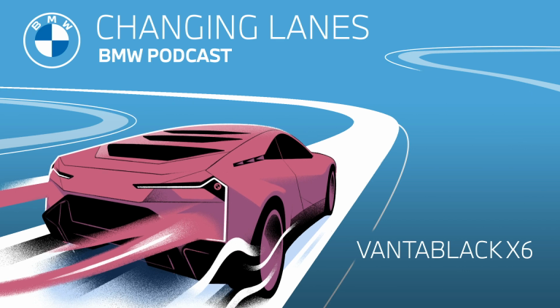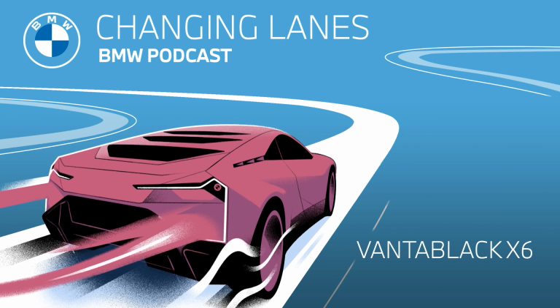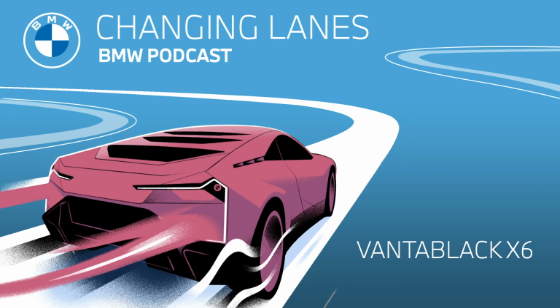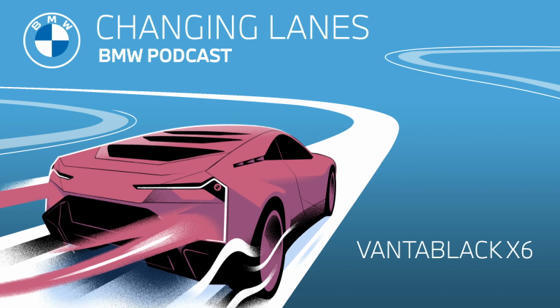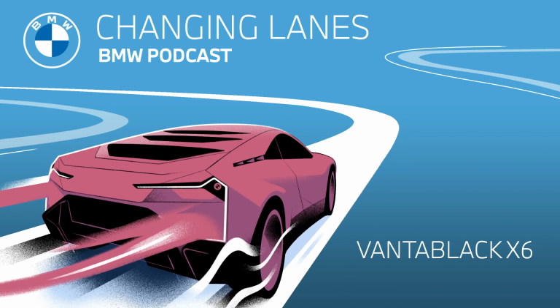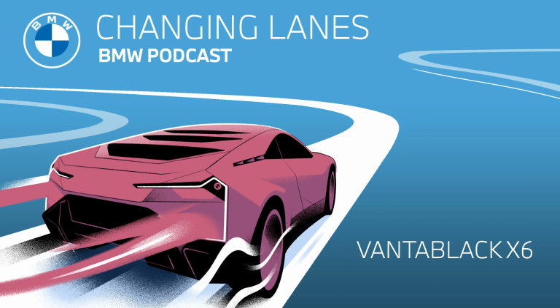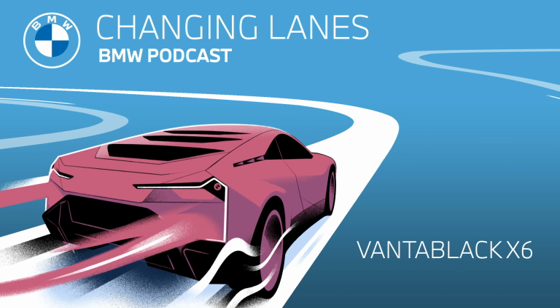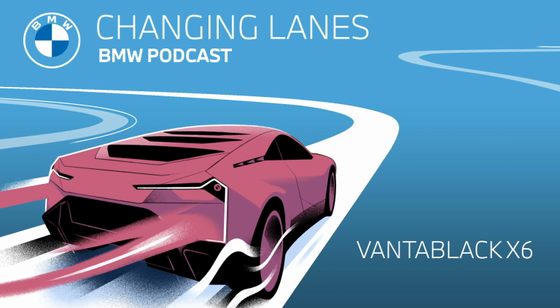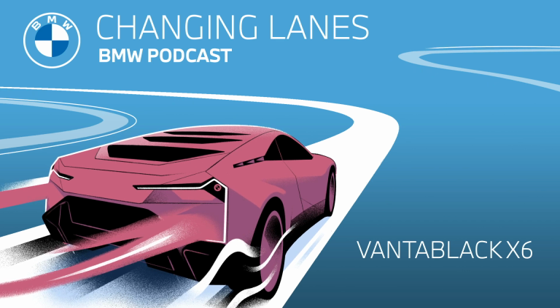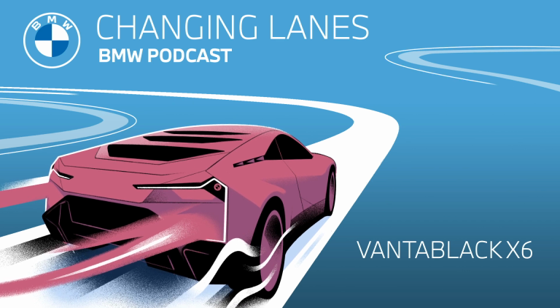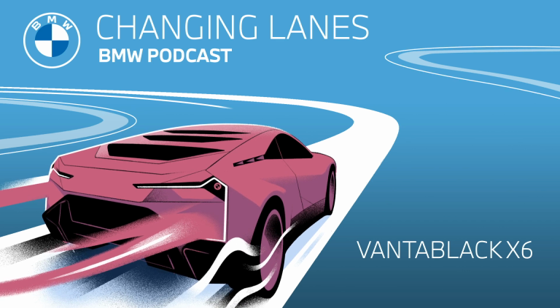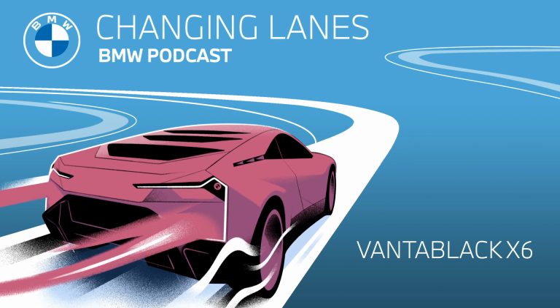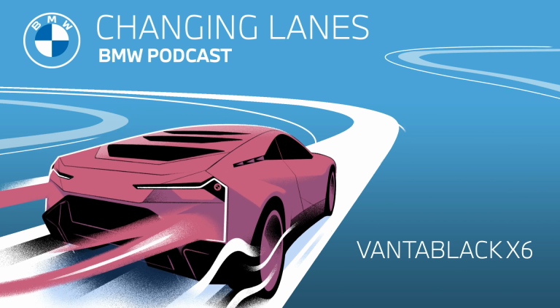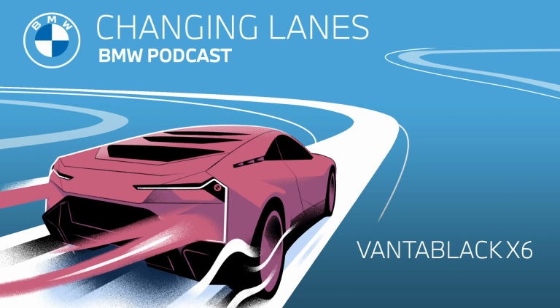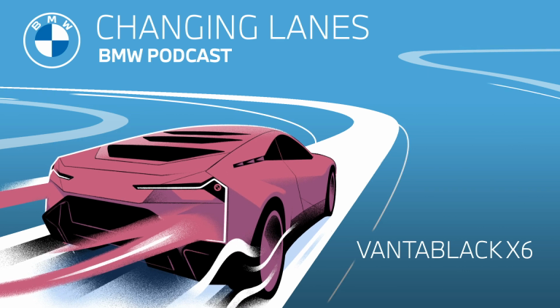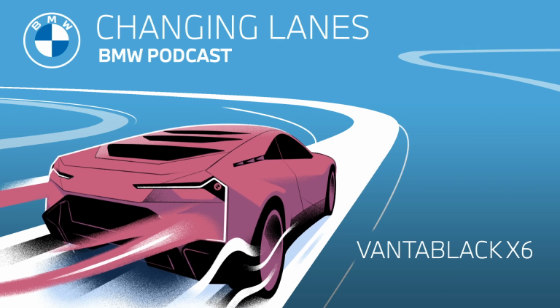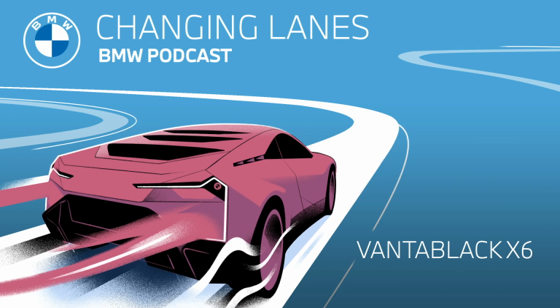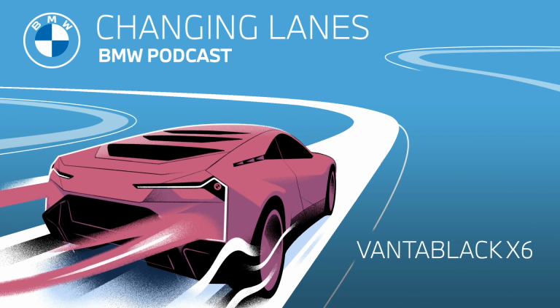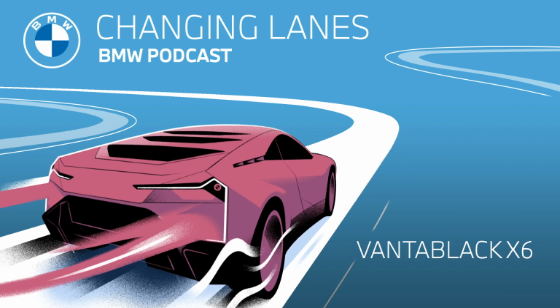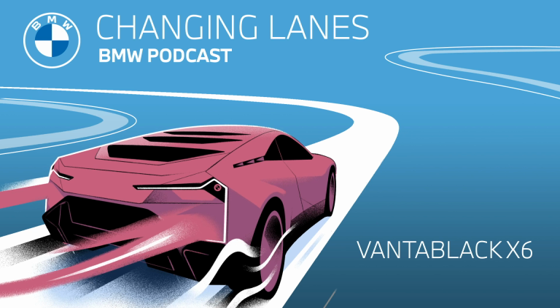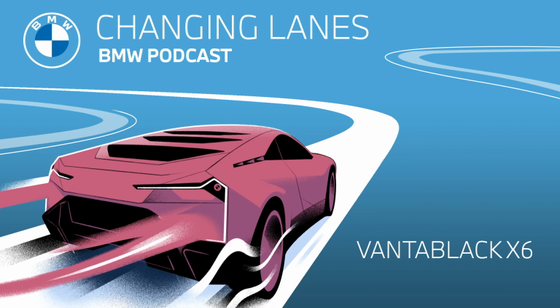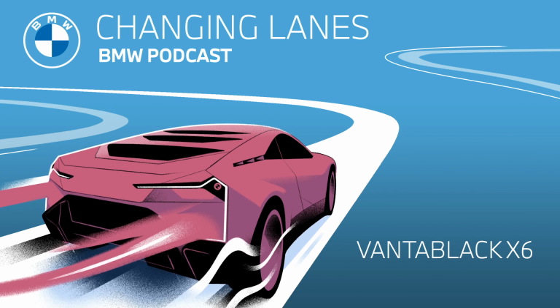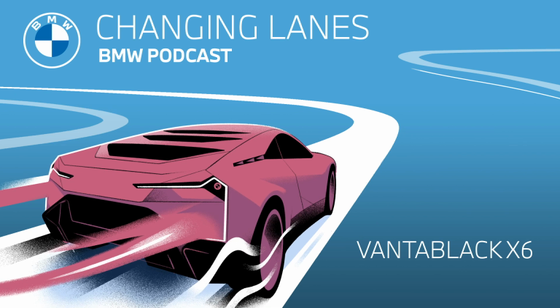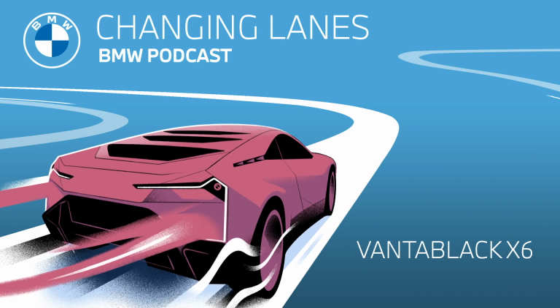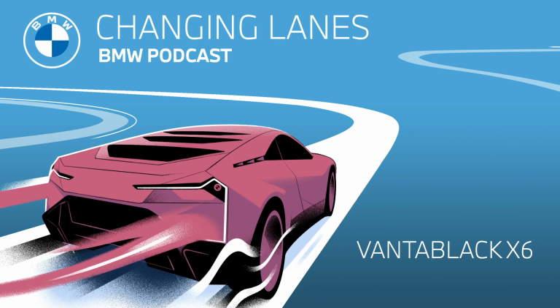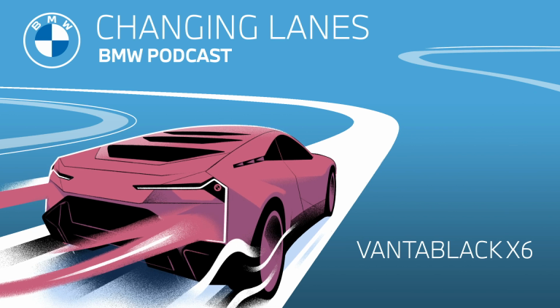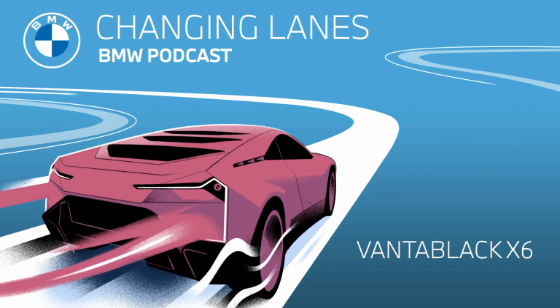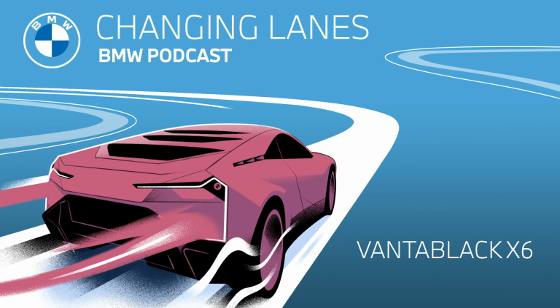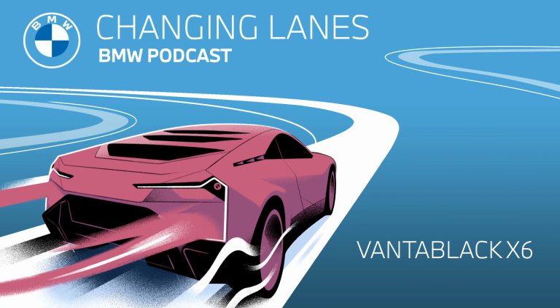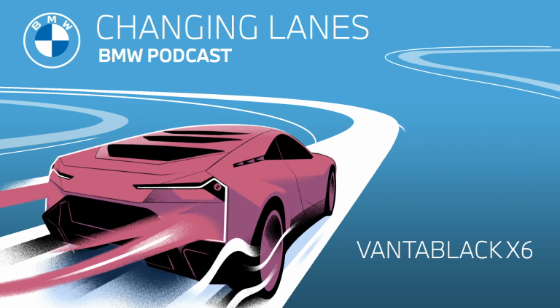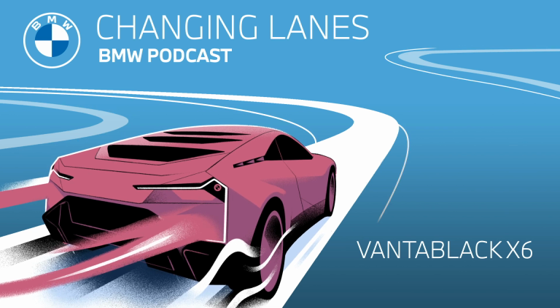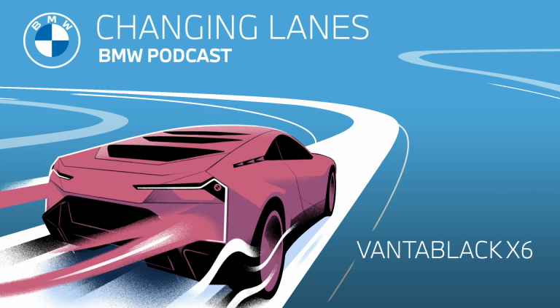Welcome to this episode of Changing Lanes, the official podcast of BMW. My name is Jonathan. And my name is Sarah.